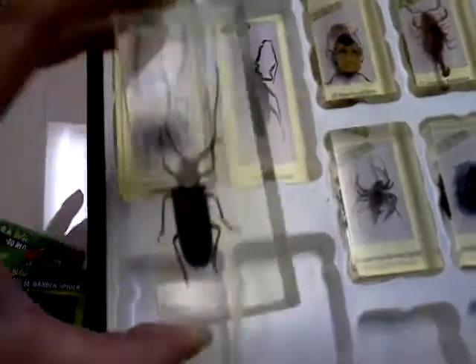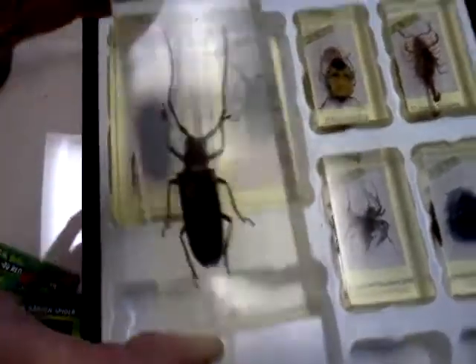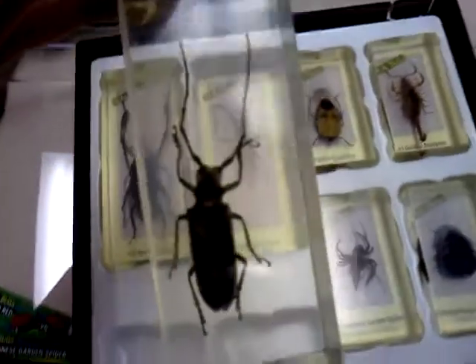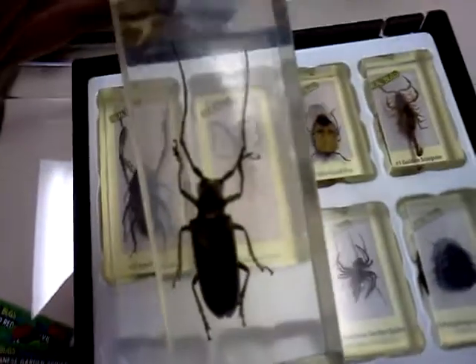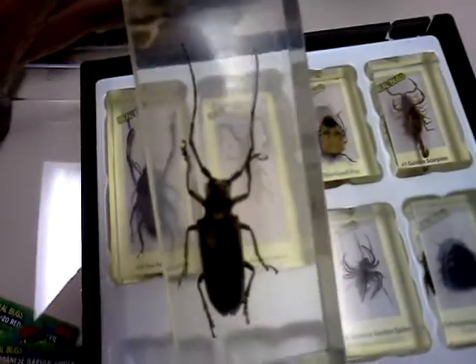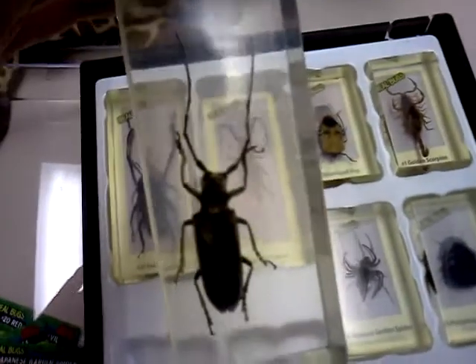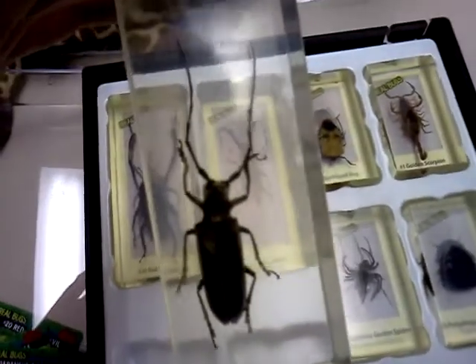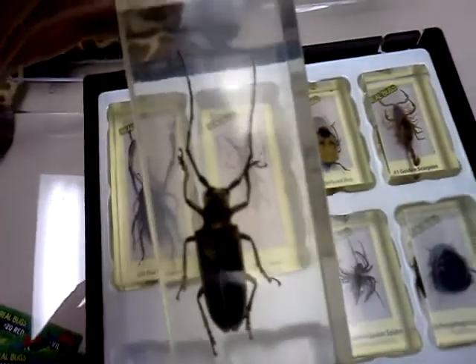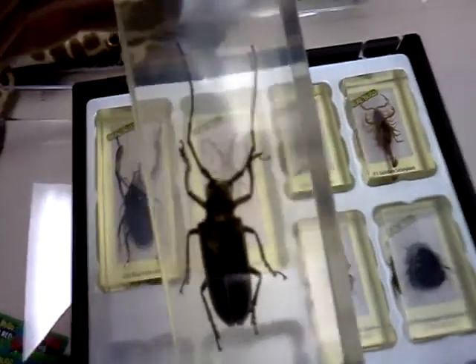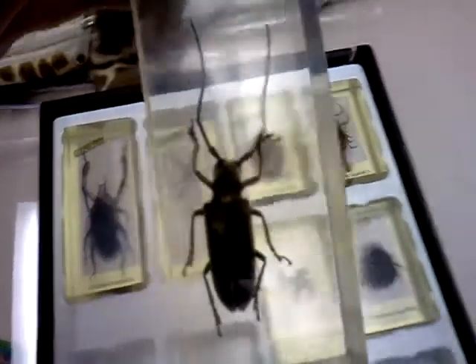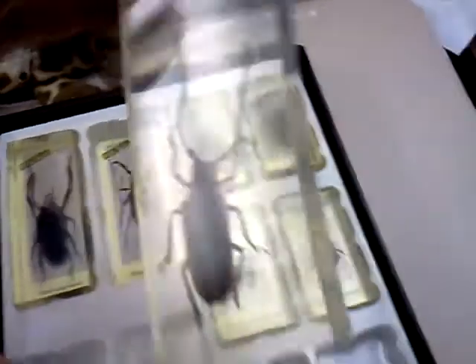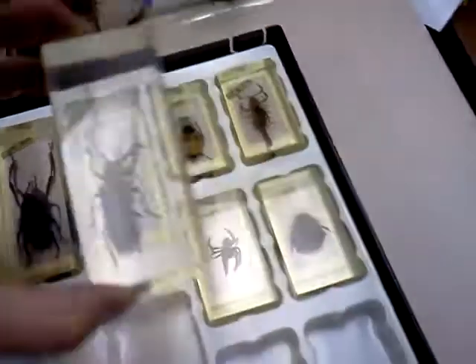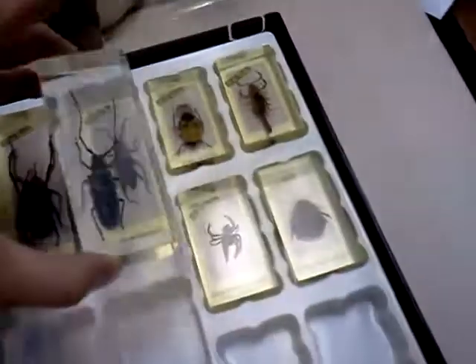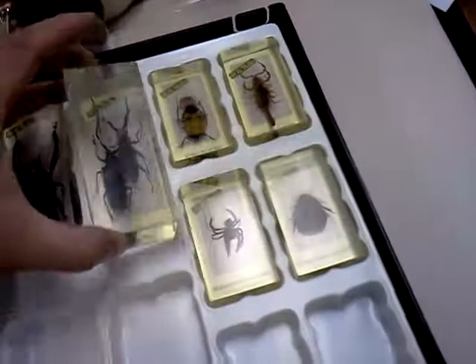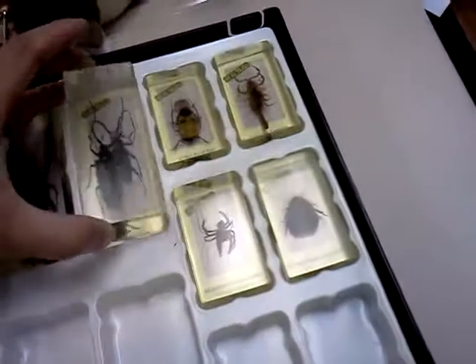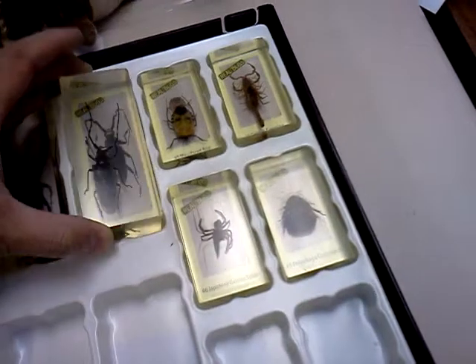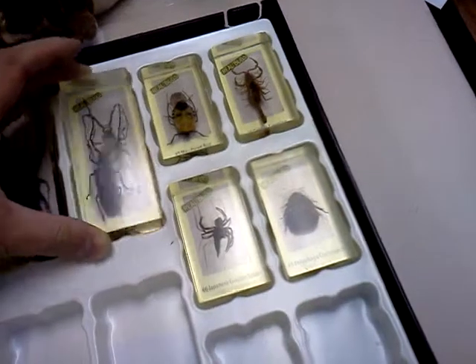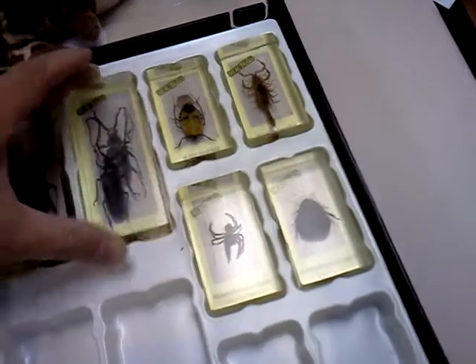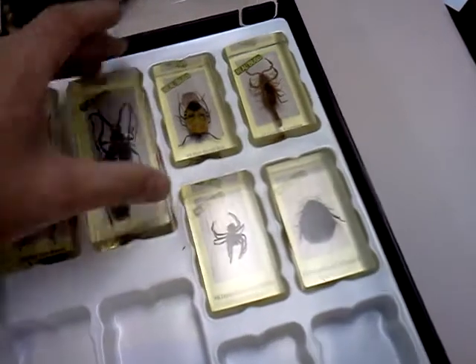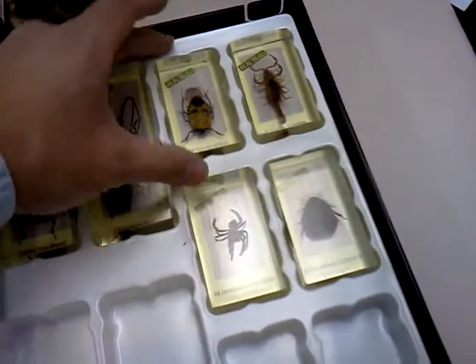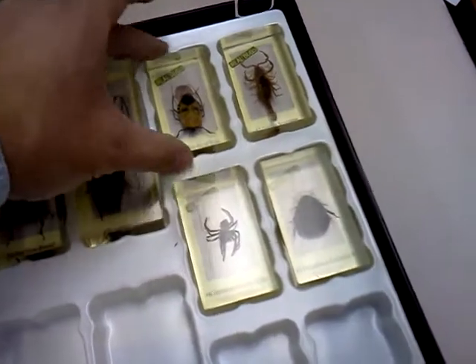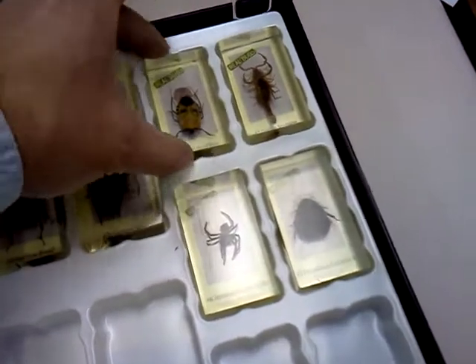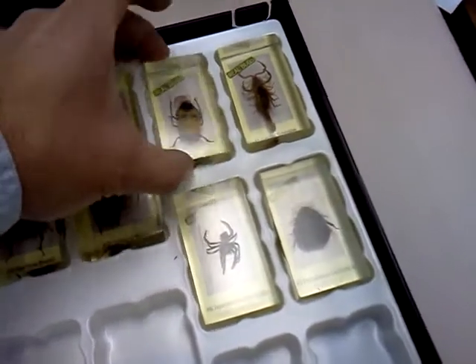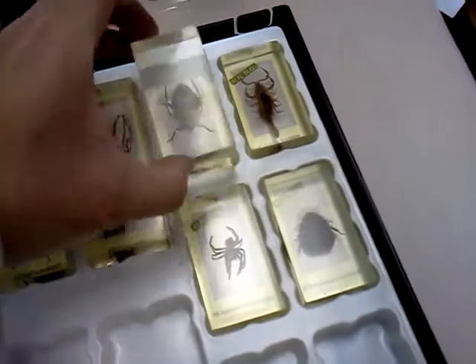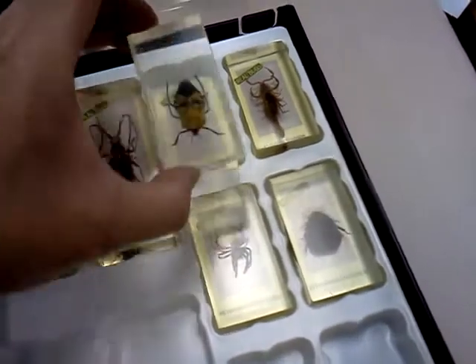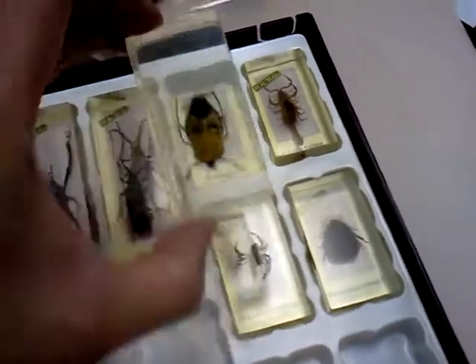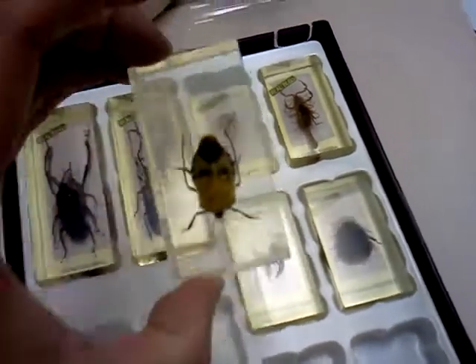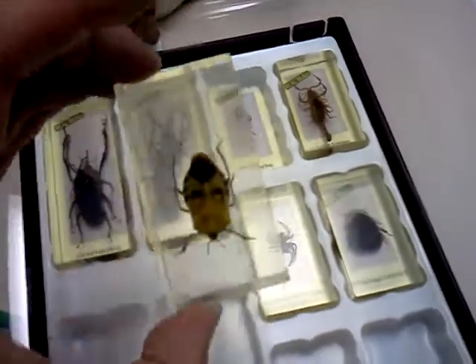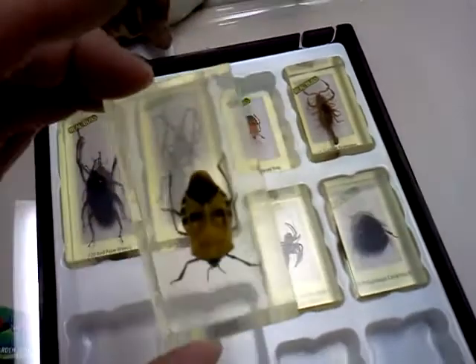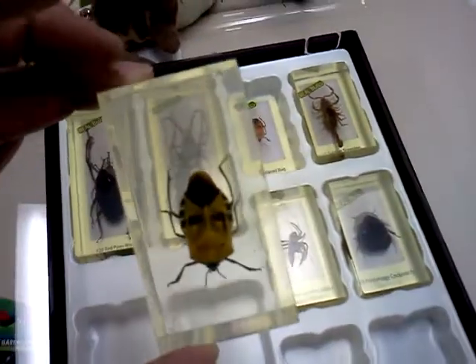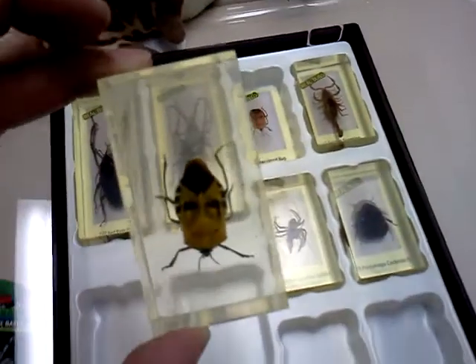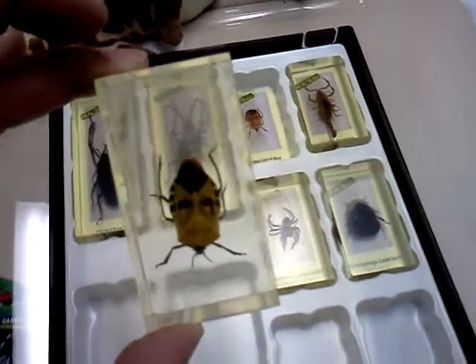This is a longhorned beetle. This is the man-faced bug.